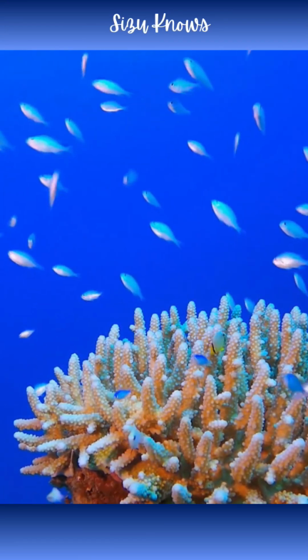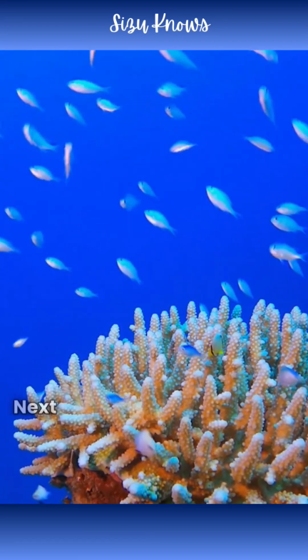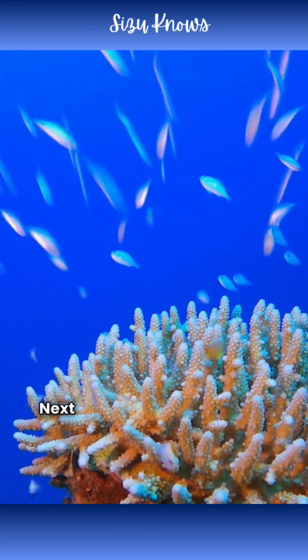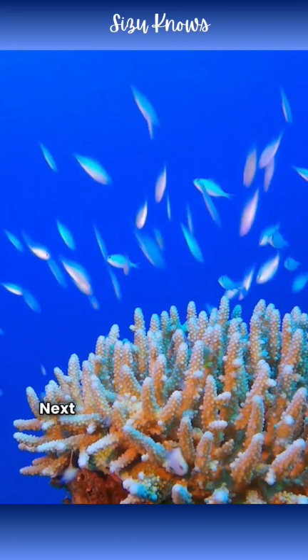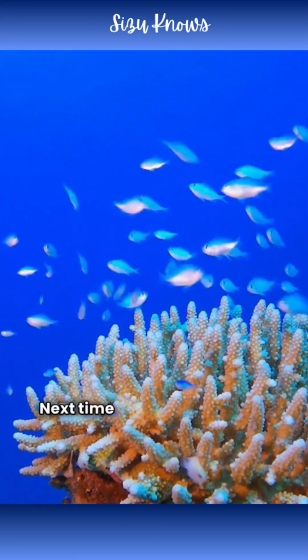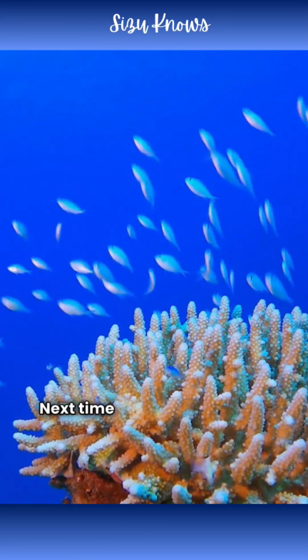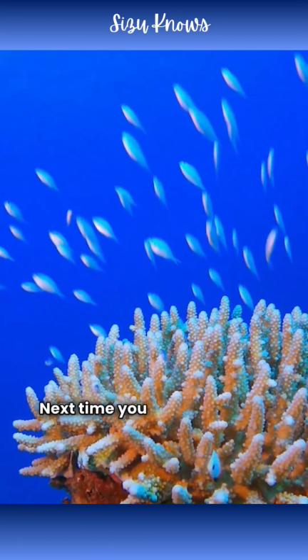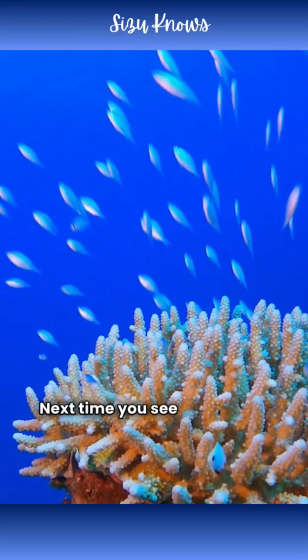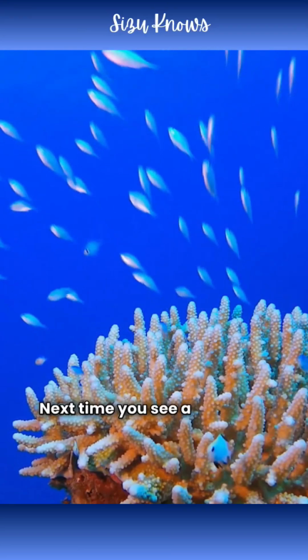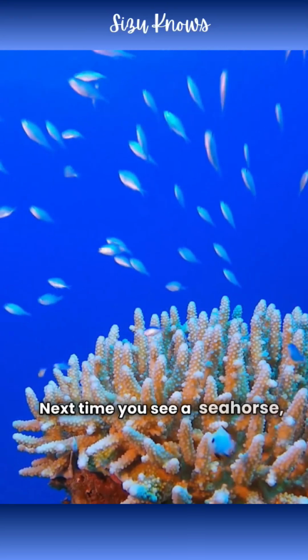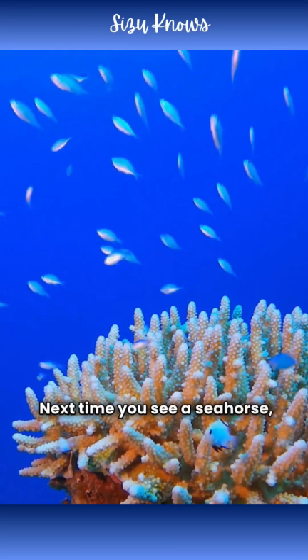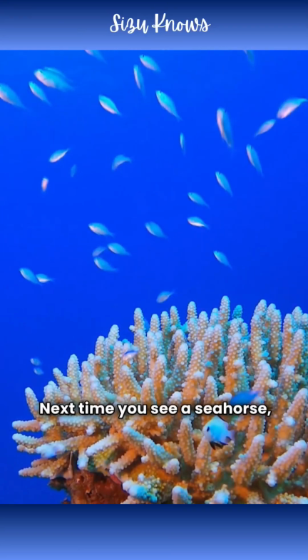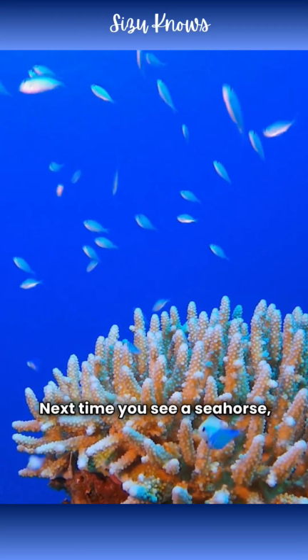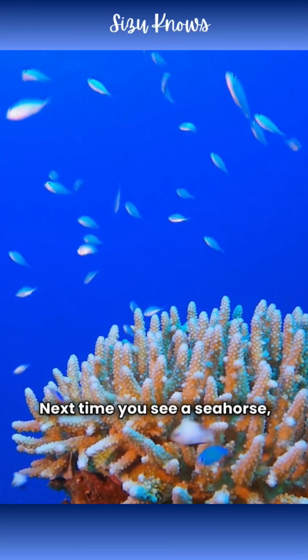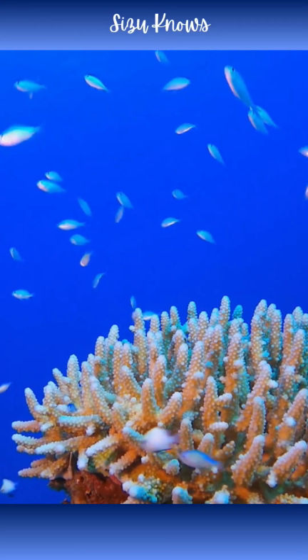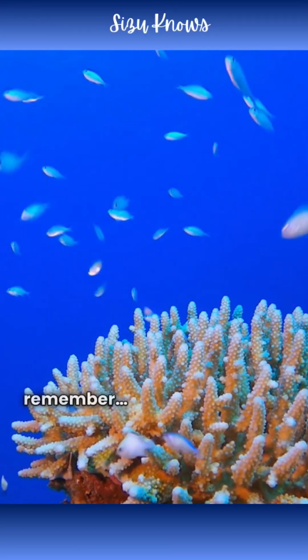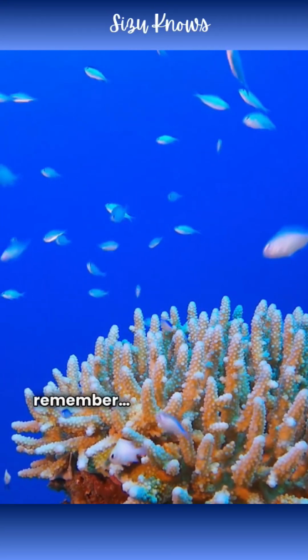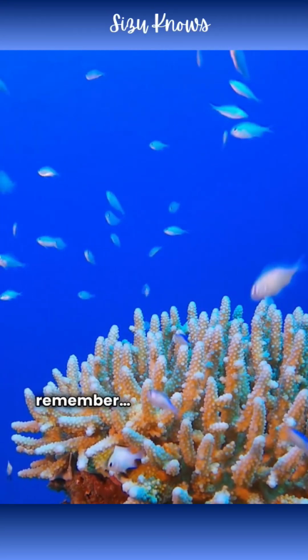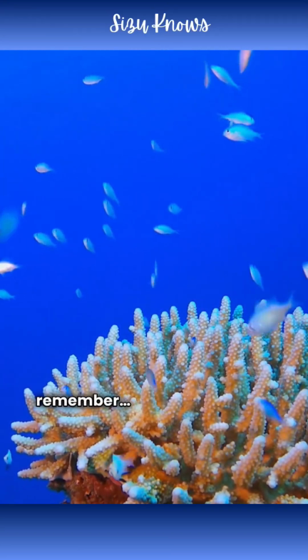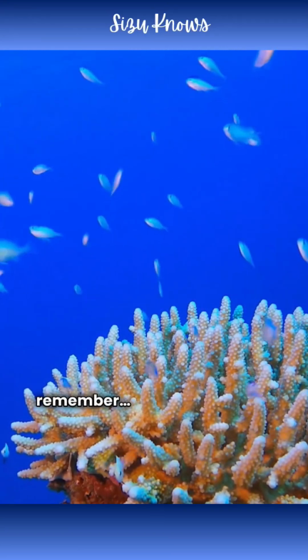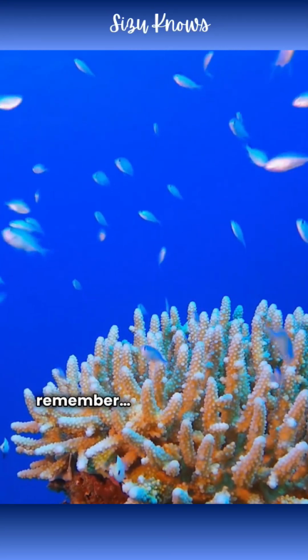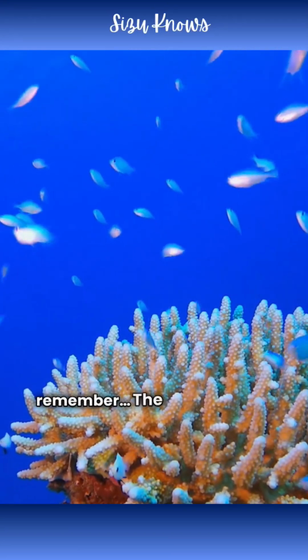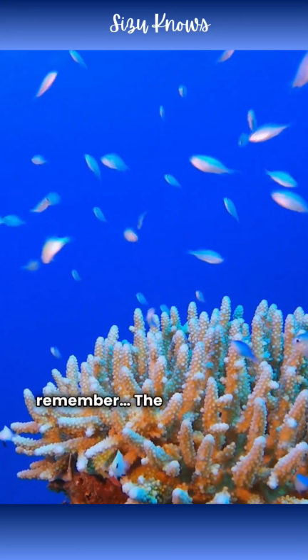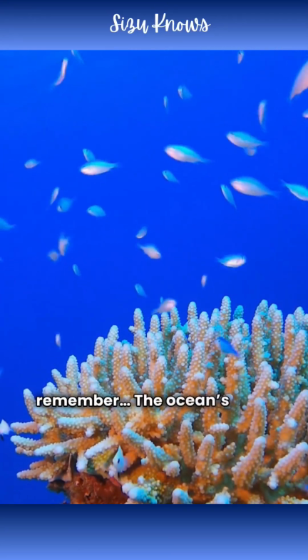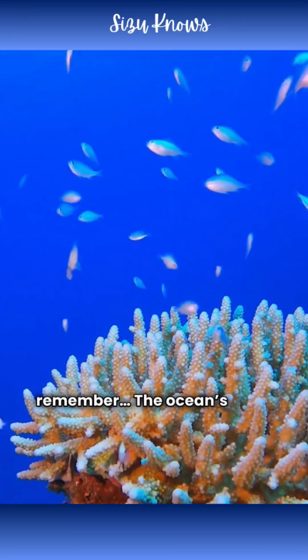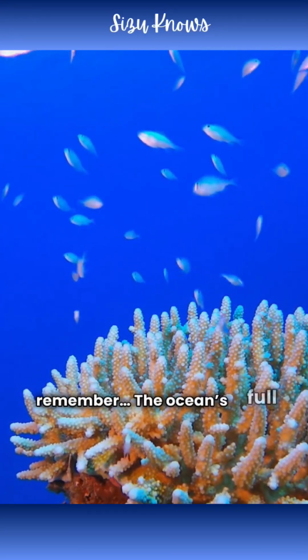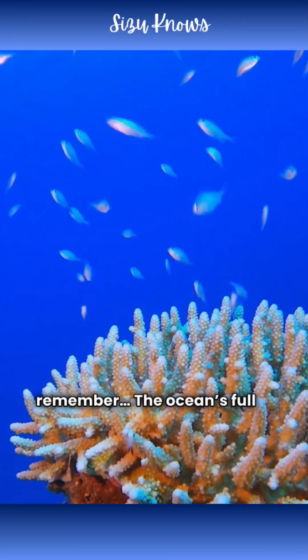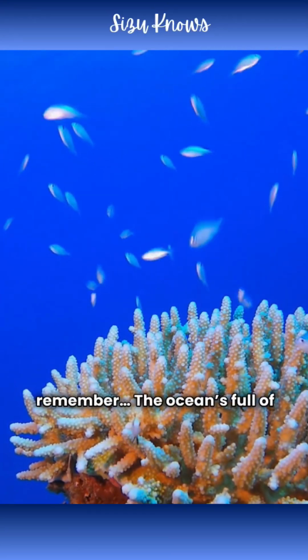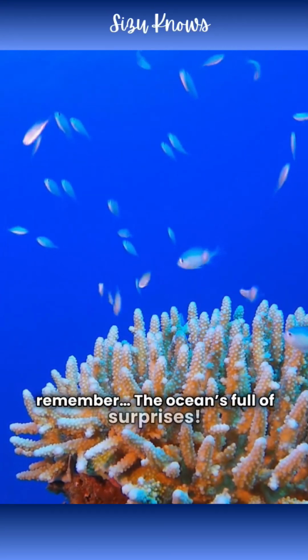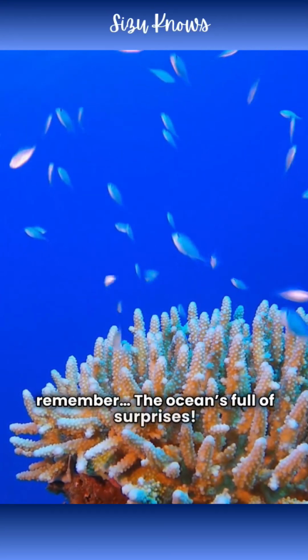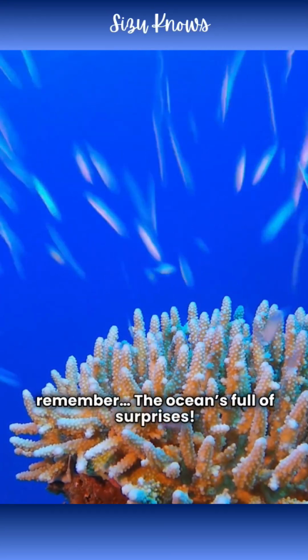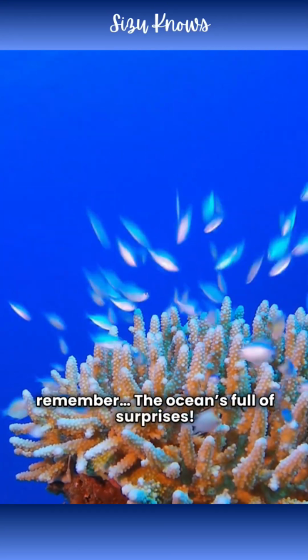Next time you see a seahorse, remember — the ocean's full of surprises.